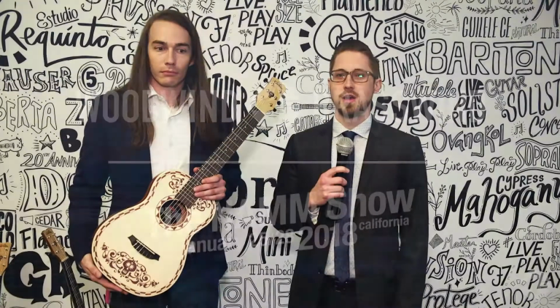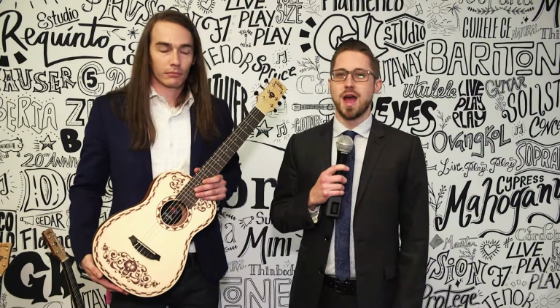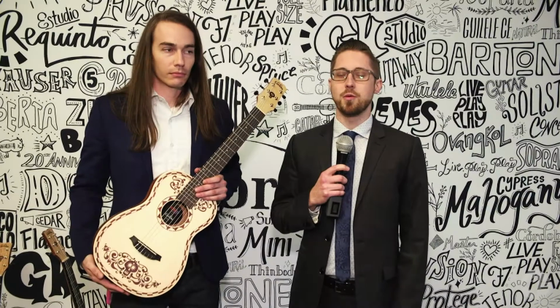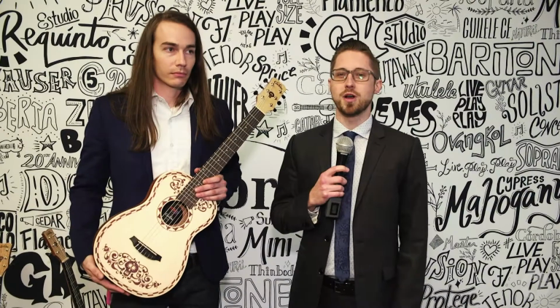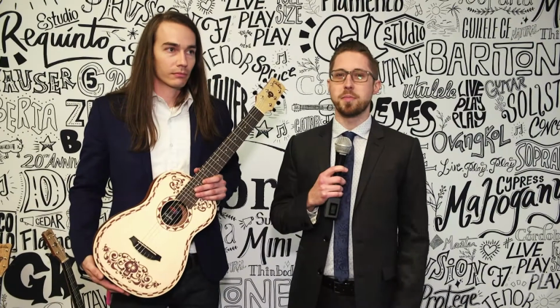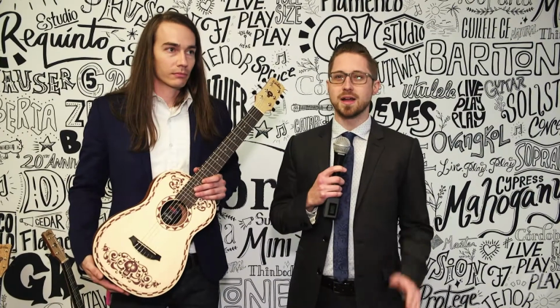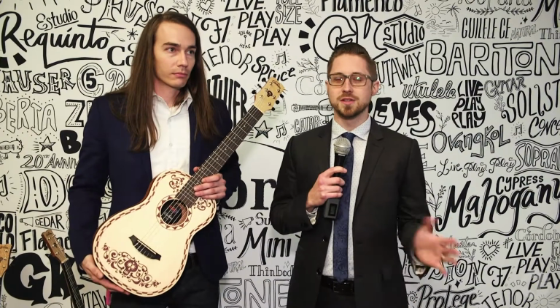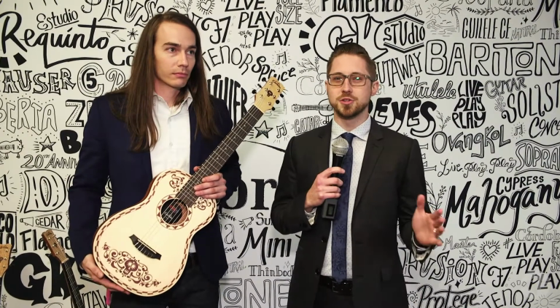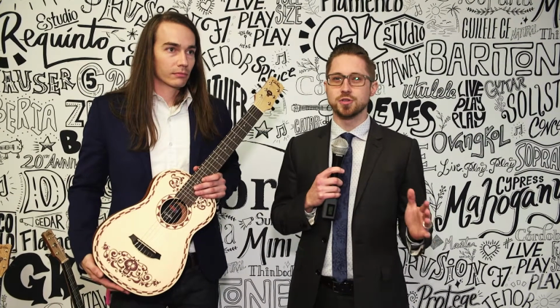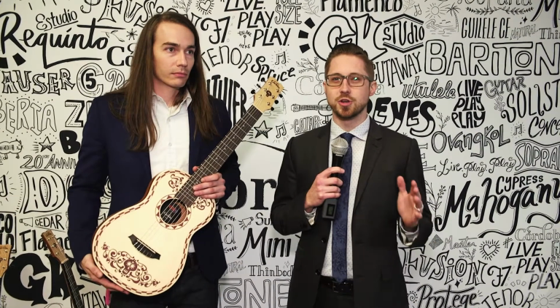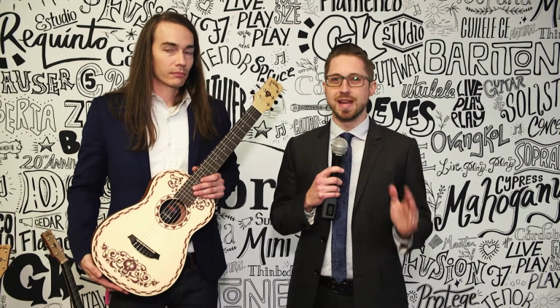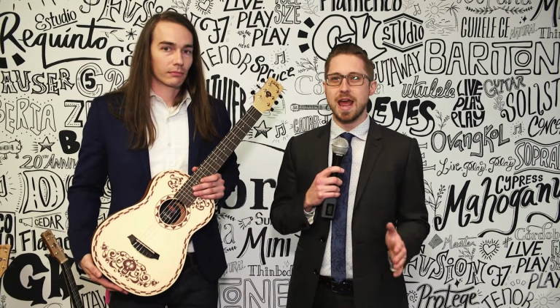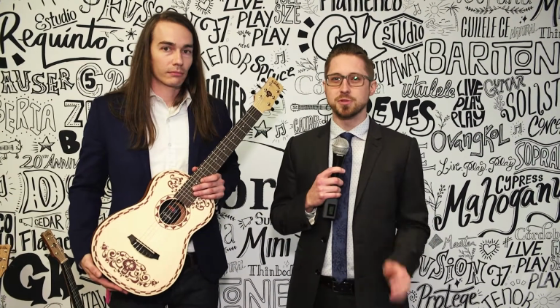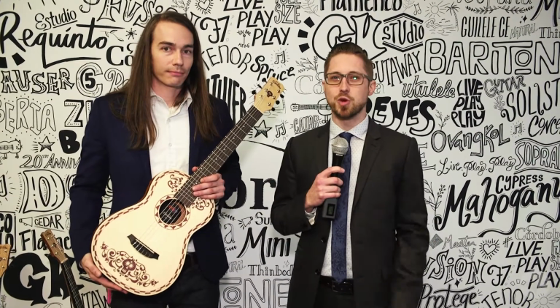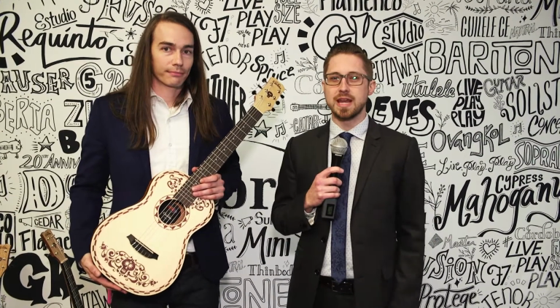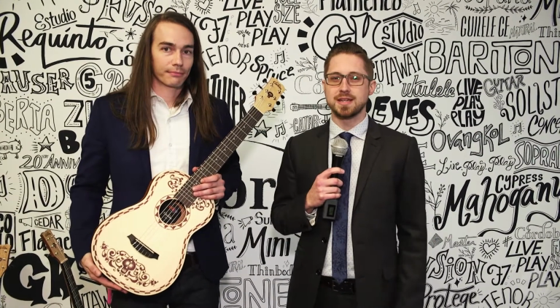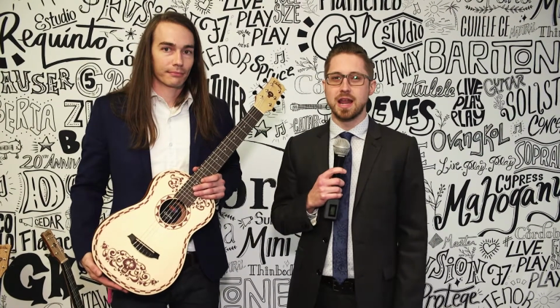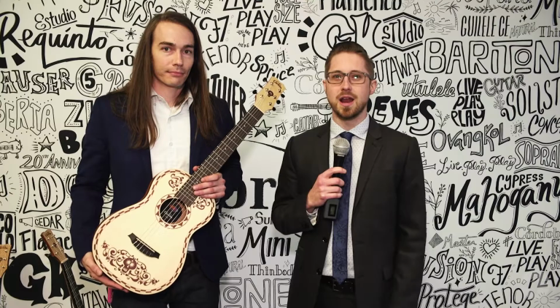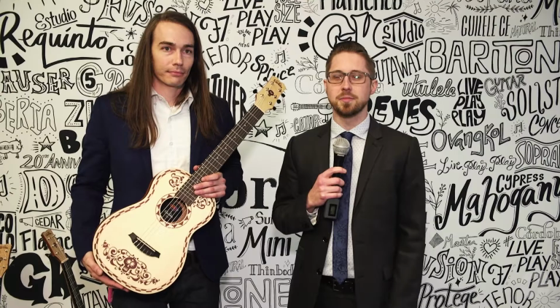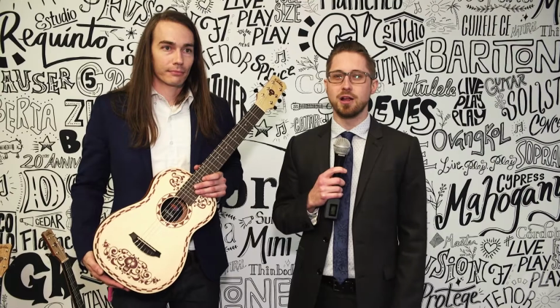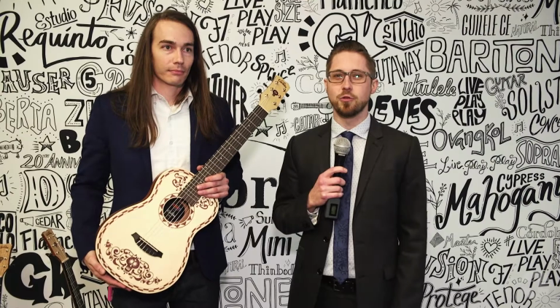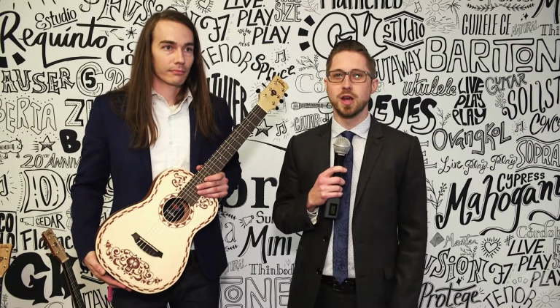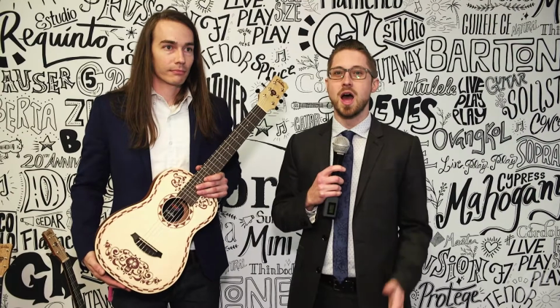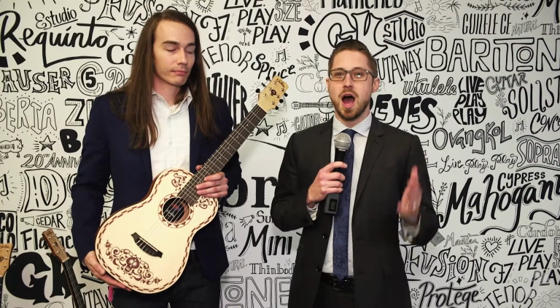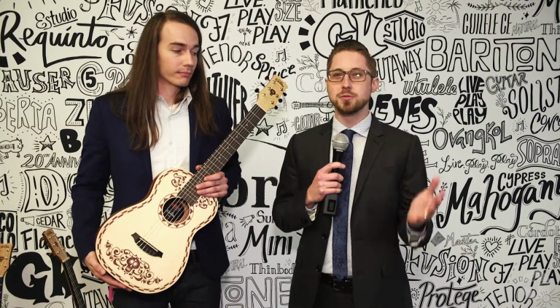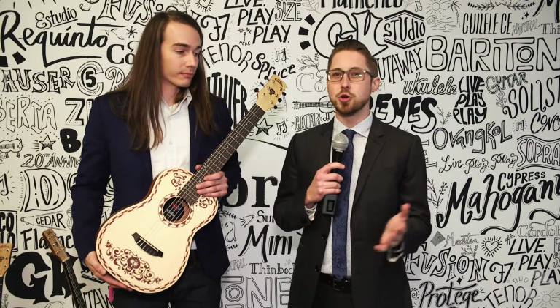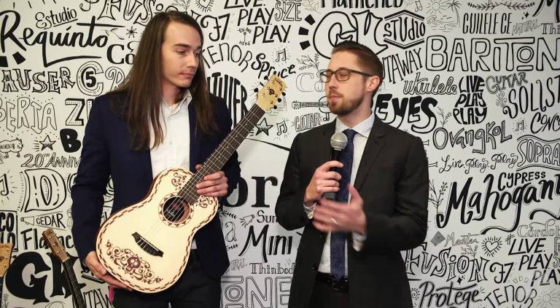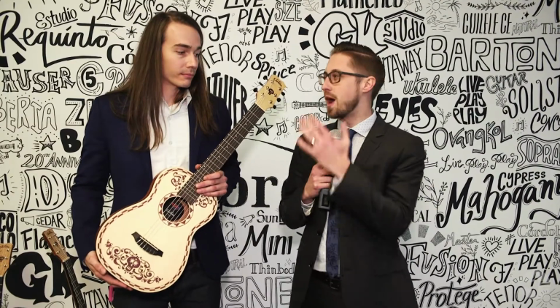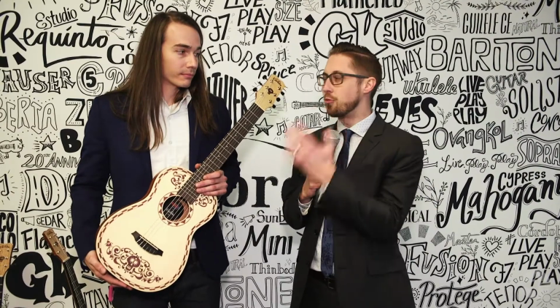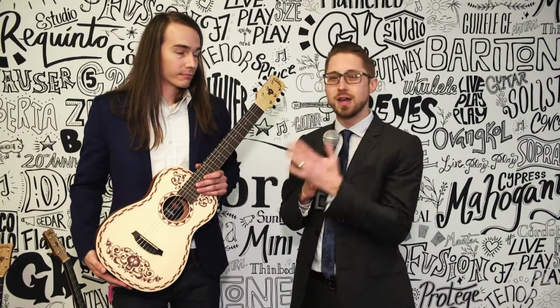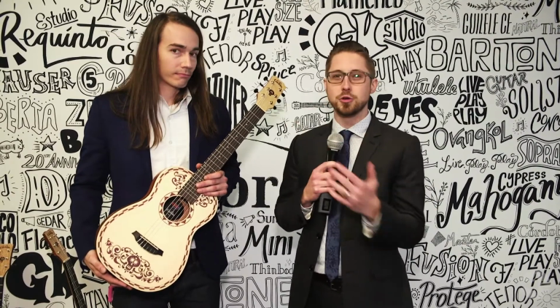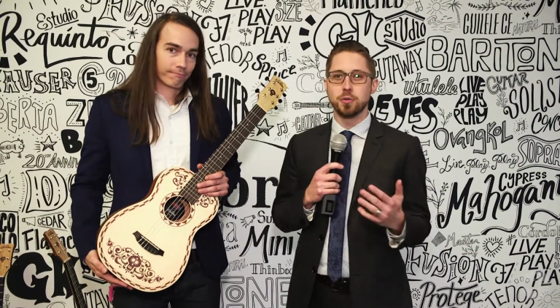Welcome back. Dustin Yeoes here at NAMM 2018 in Anaheim, California. I am joined by Ryan Cooper.